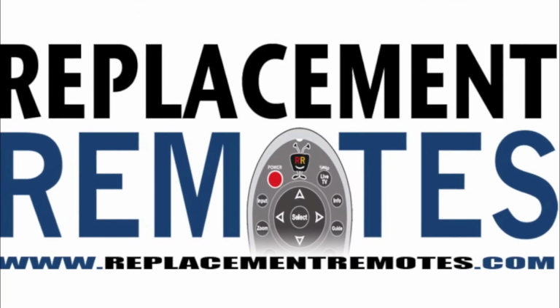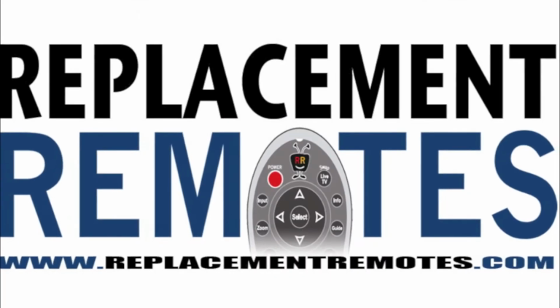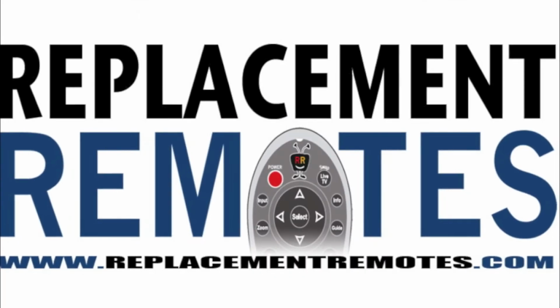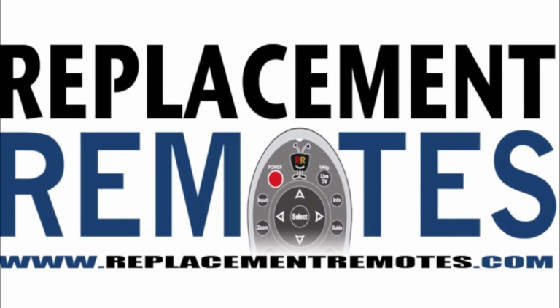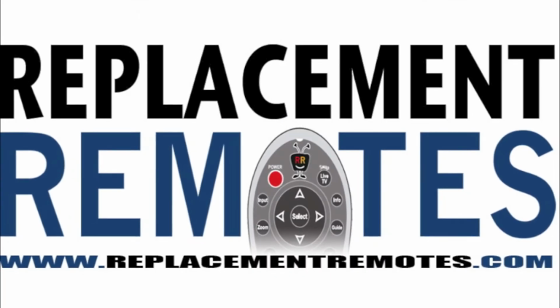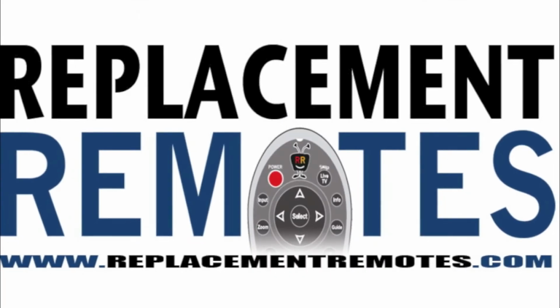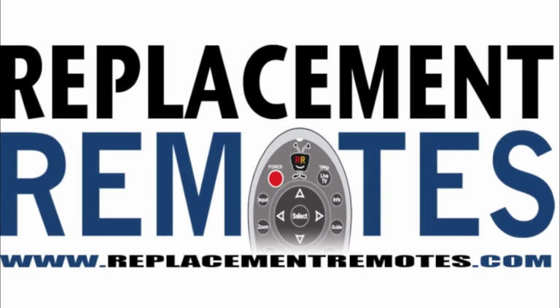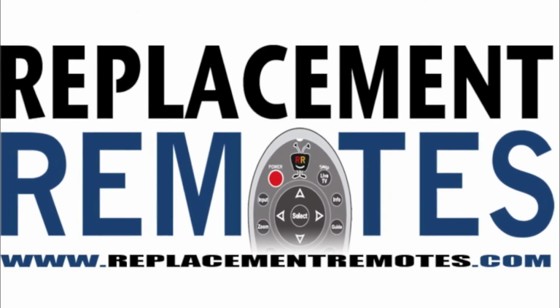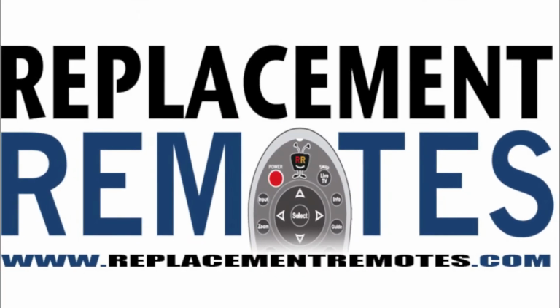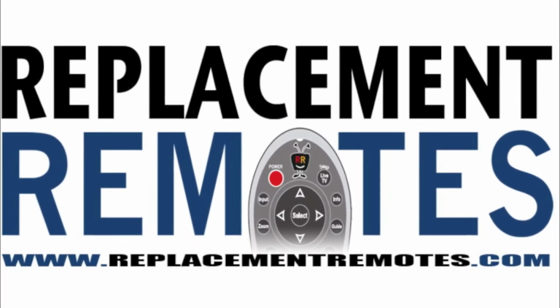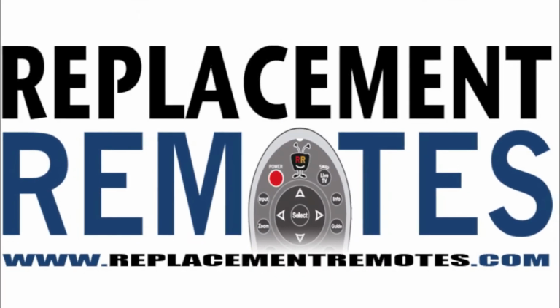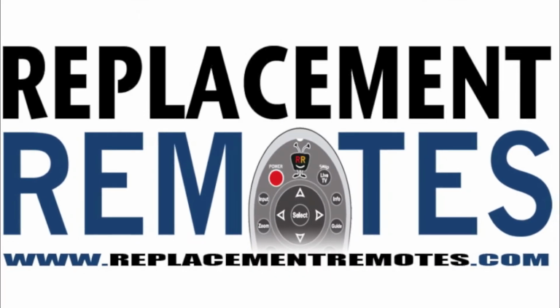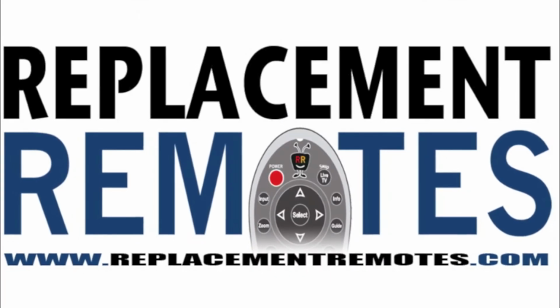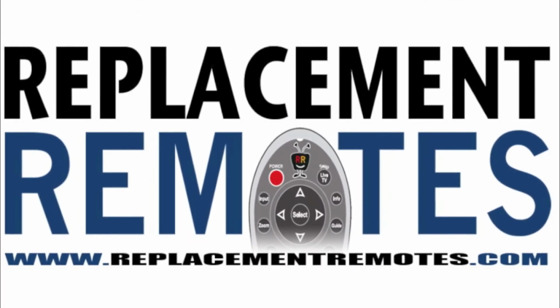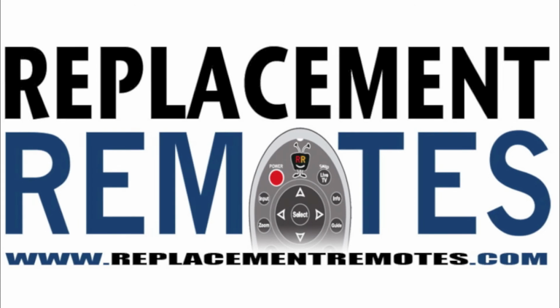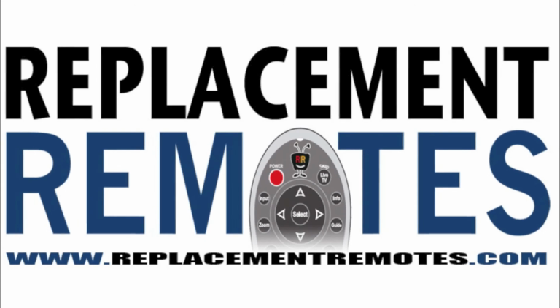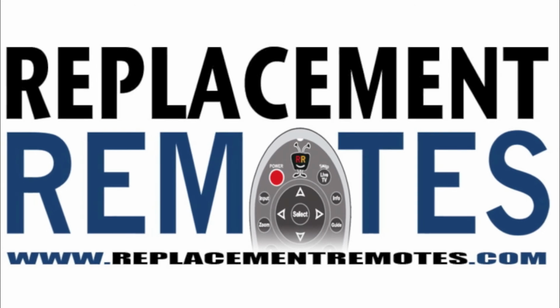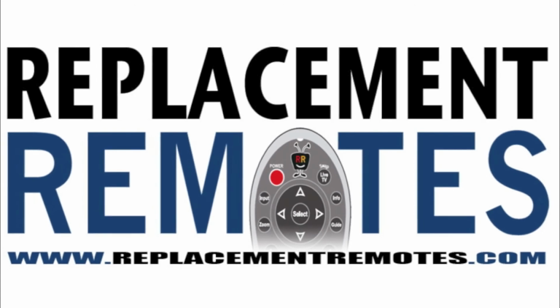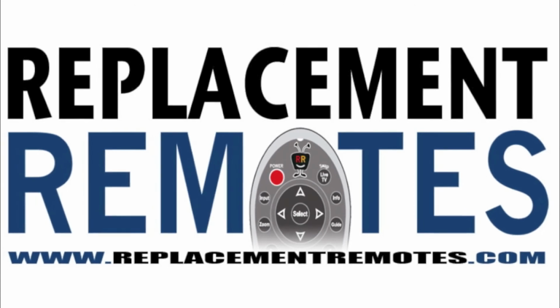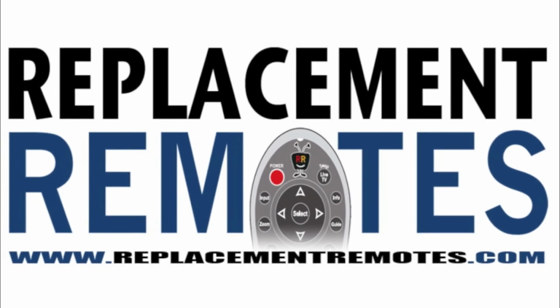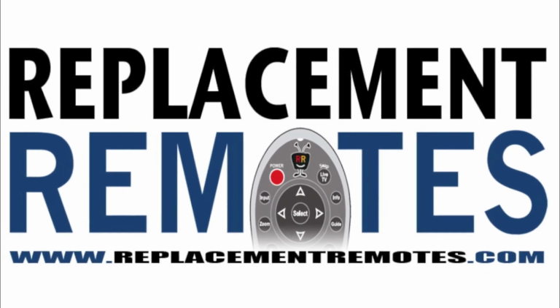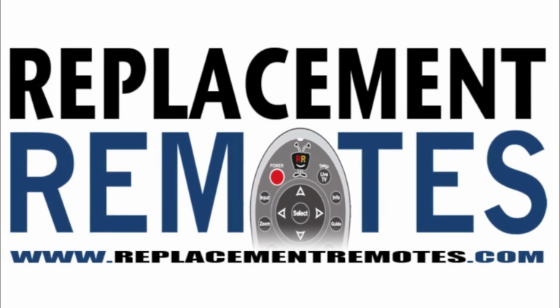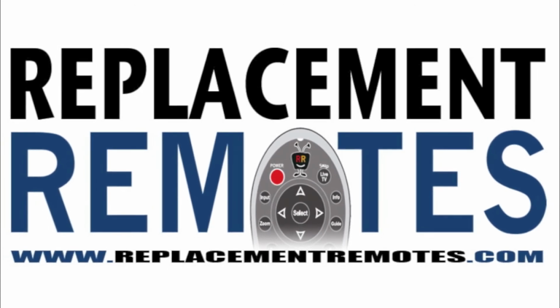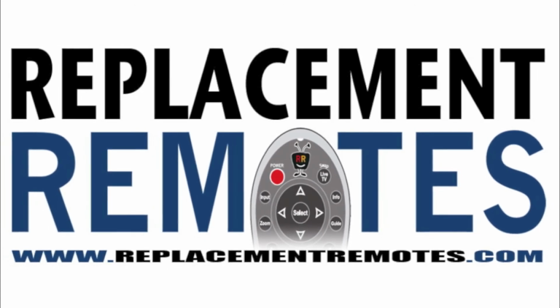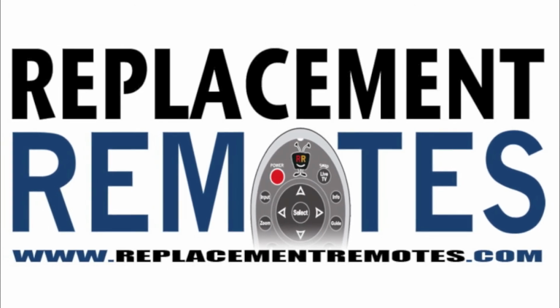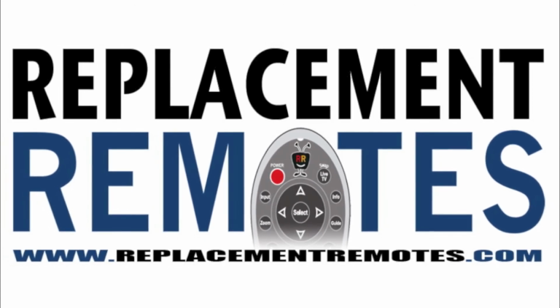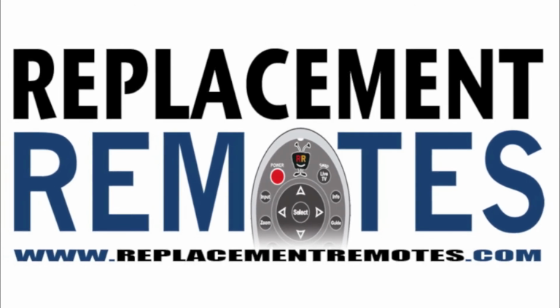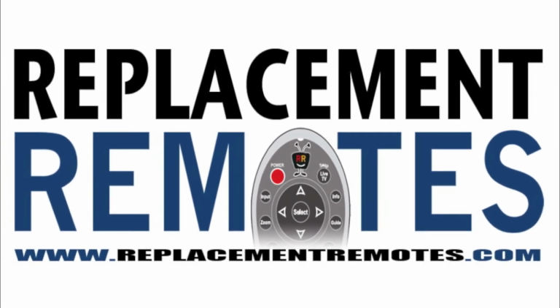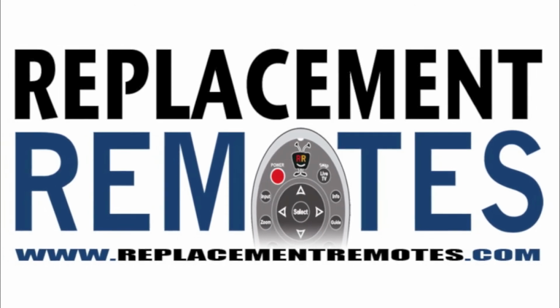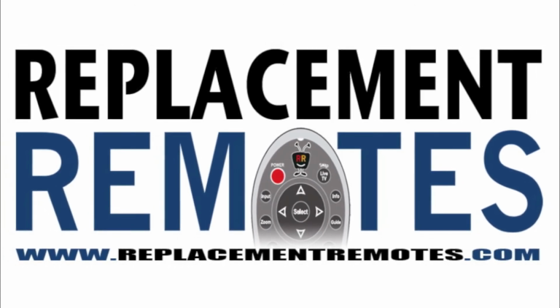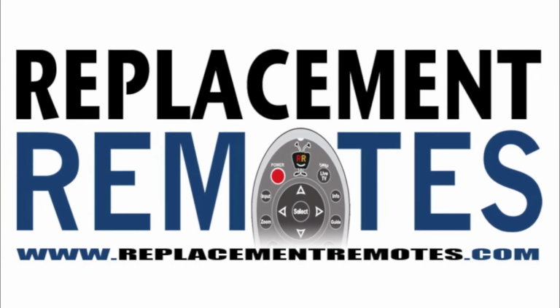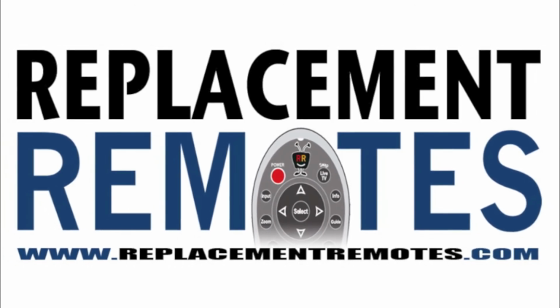ReplacingRemotes.com — if you need a remote control, ReplacingRemotes.com.